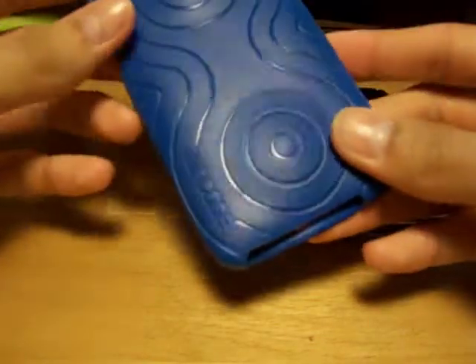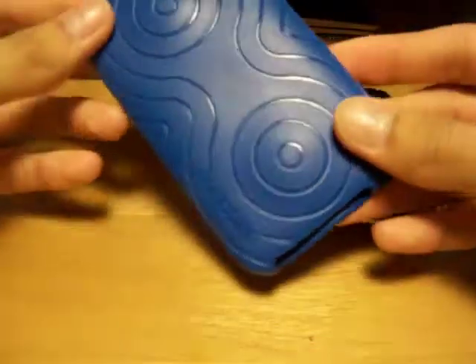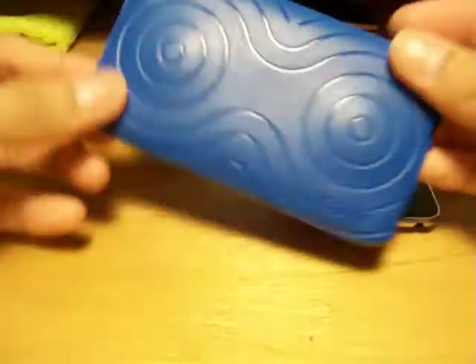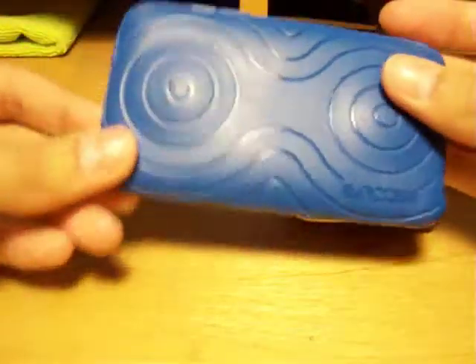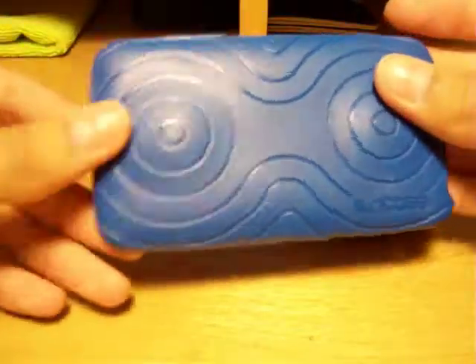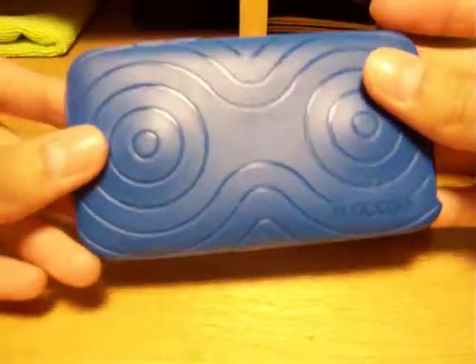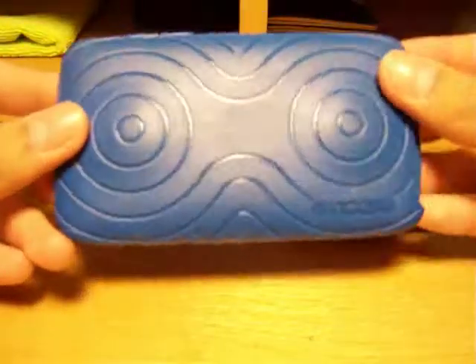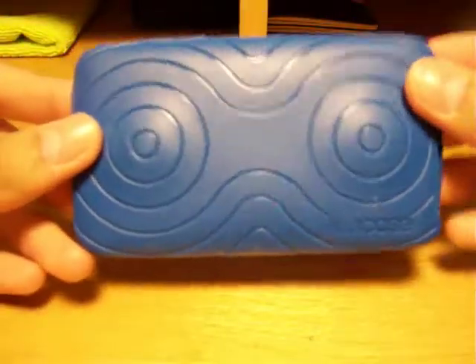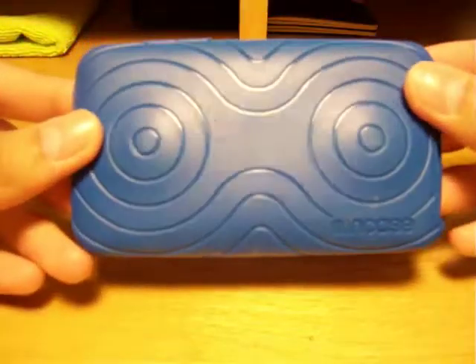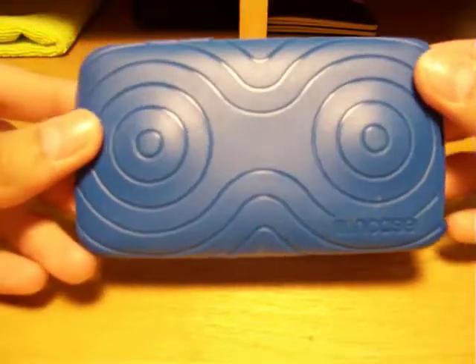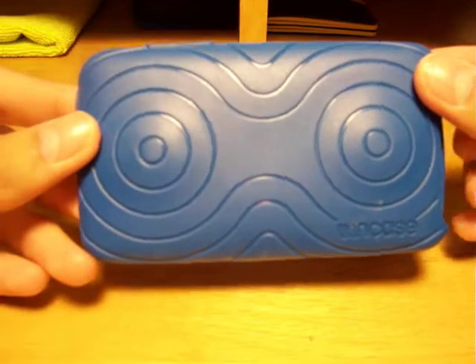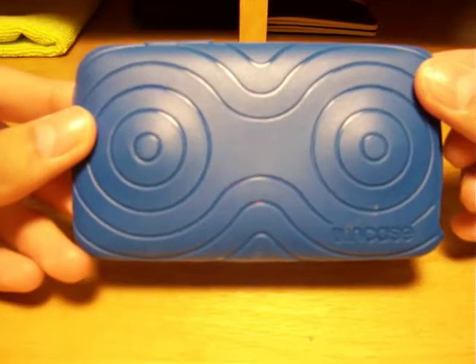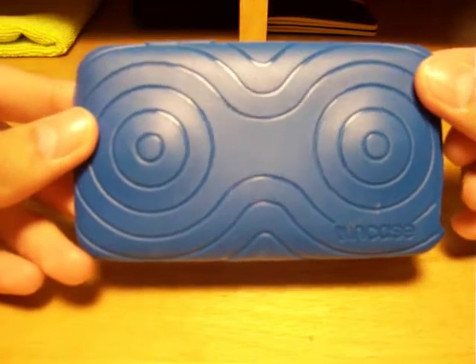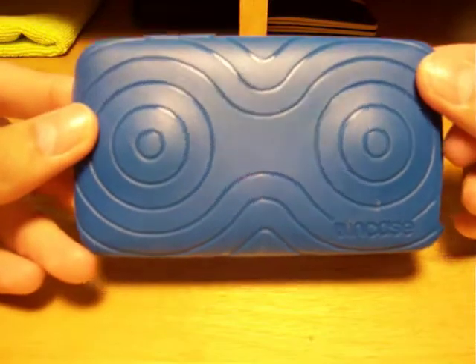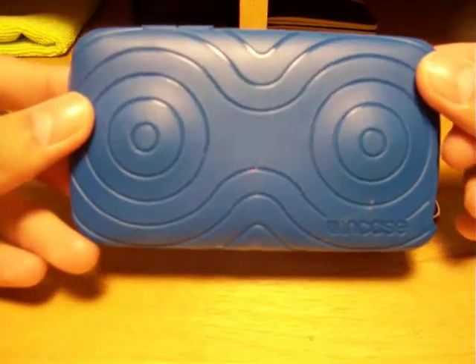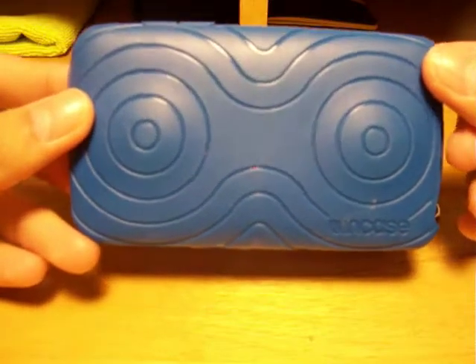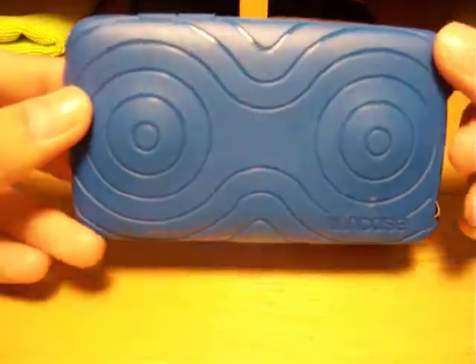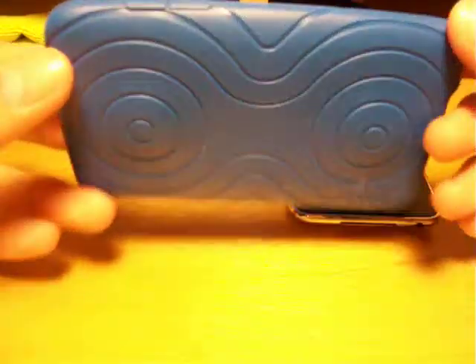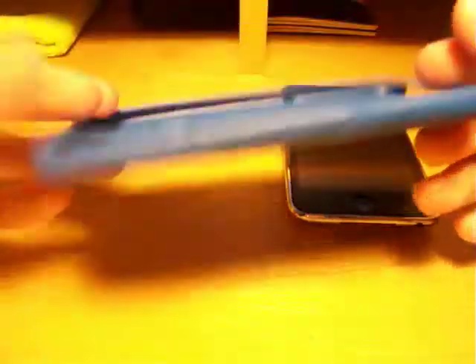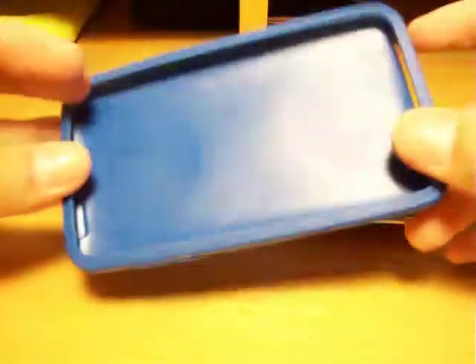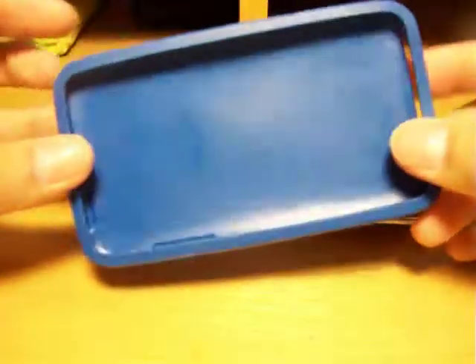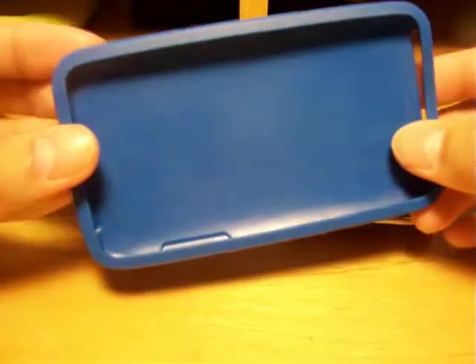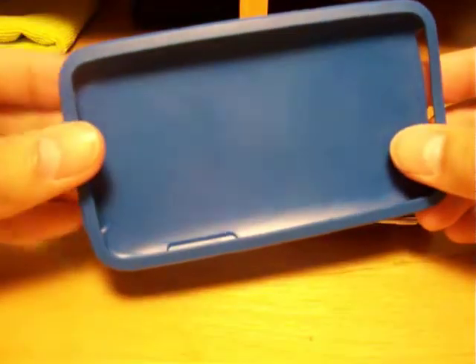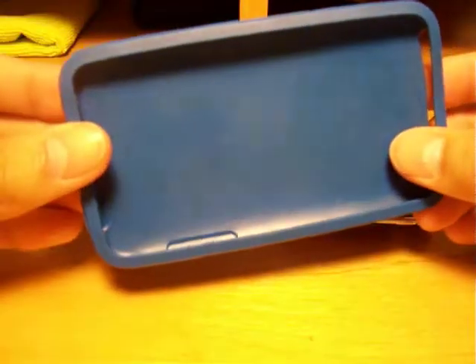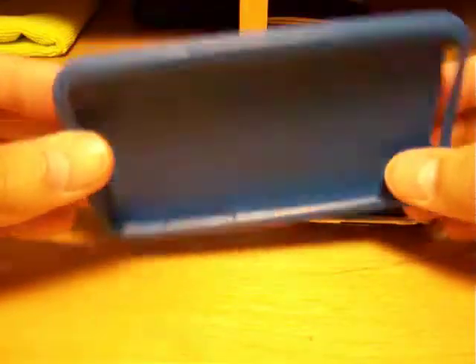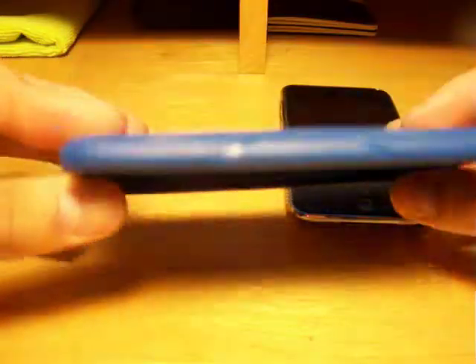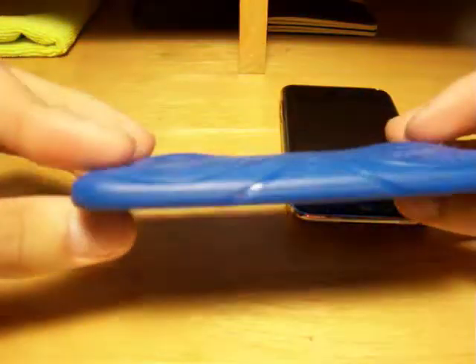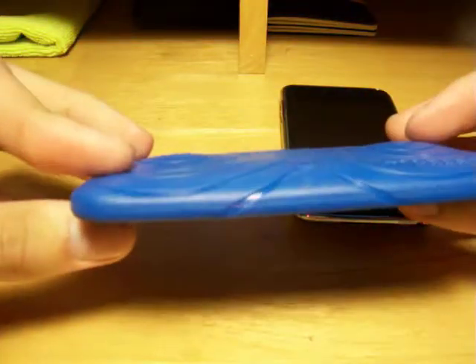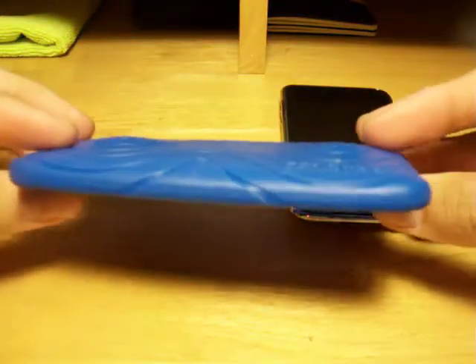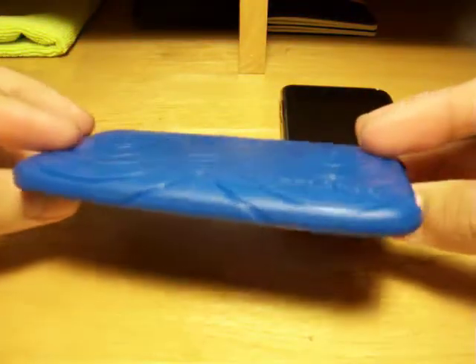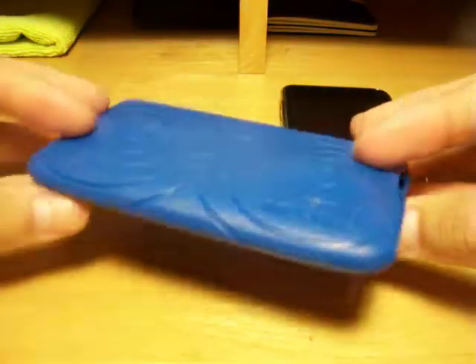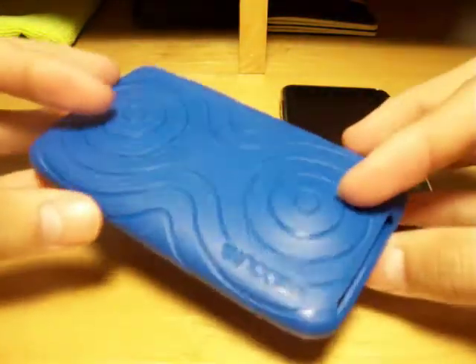This is the Incase Orb gaming cover. It retails for $29.95 at GoInCase.com.